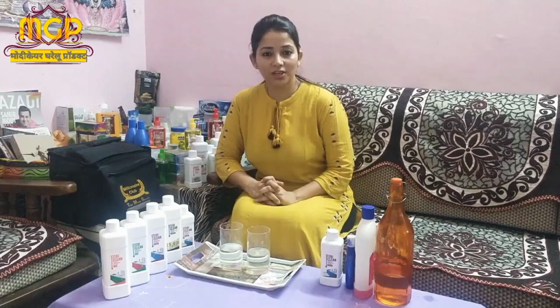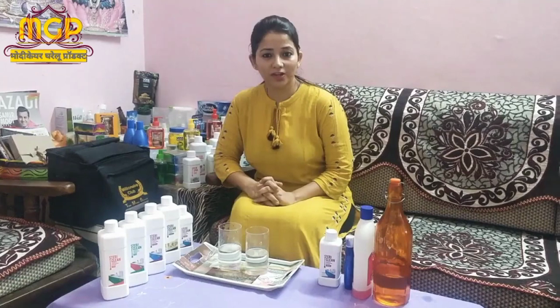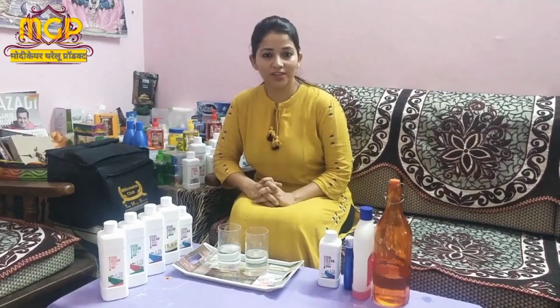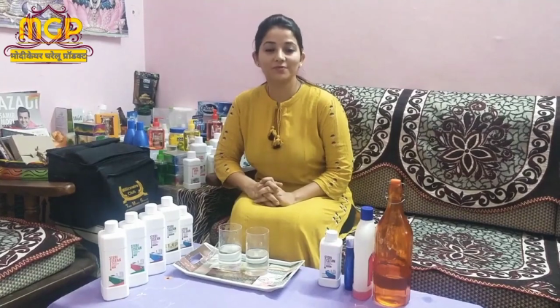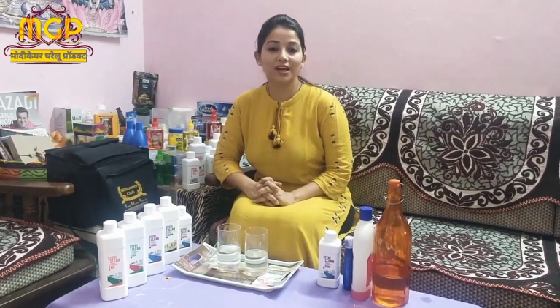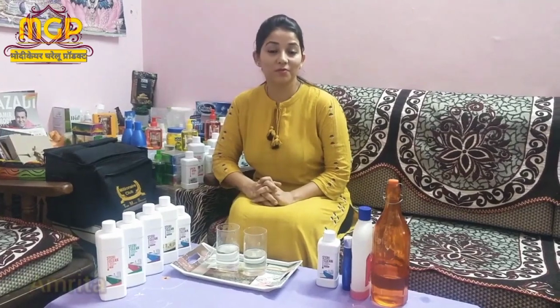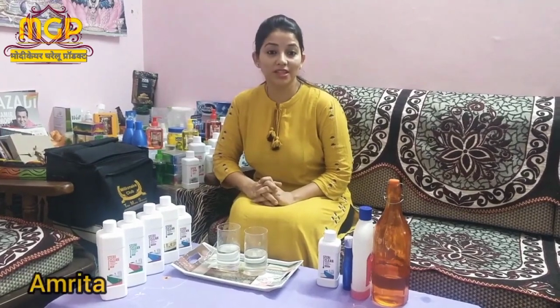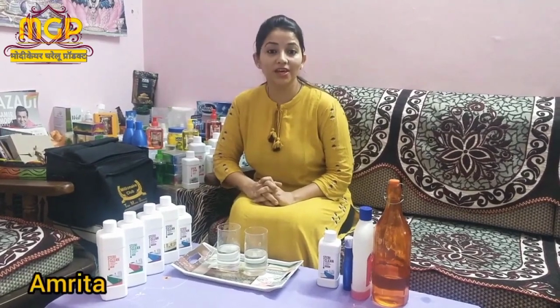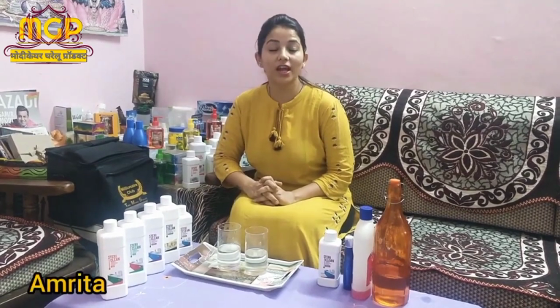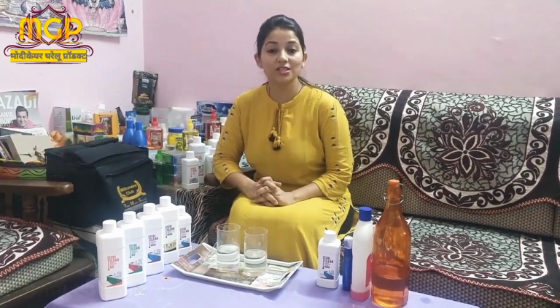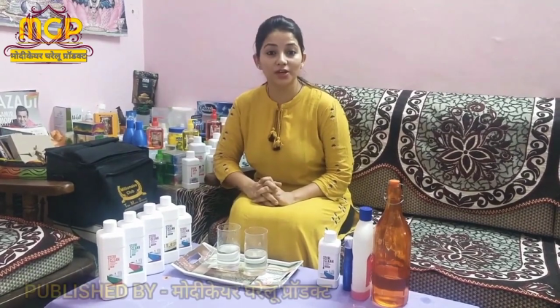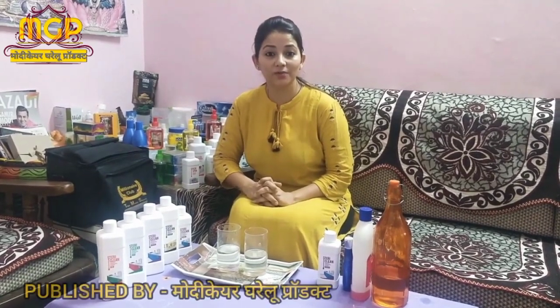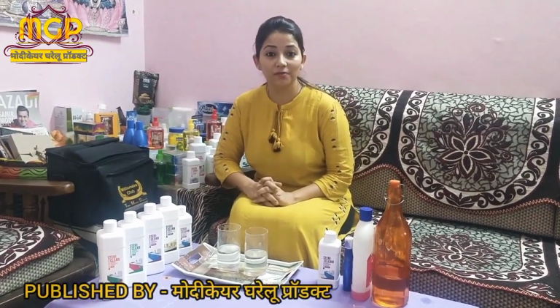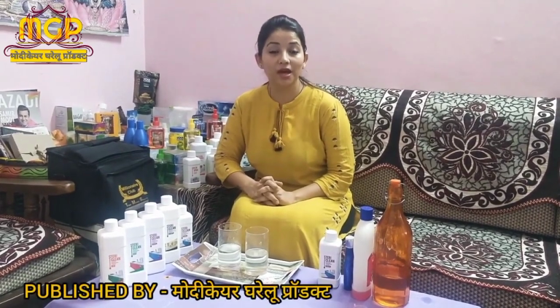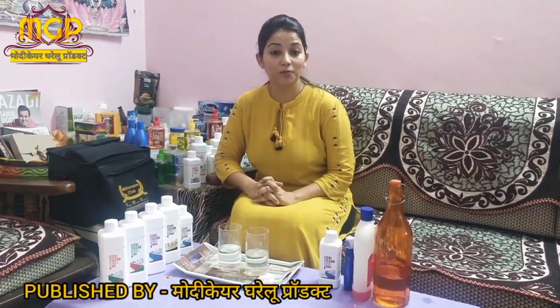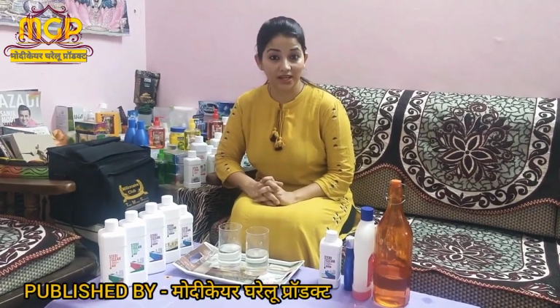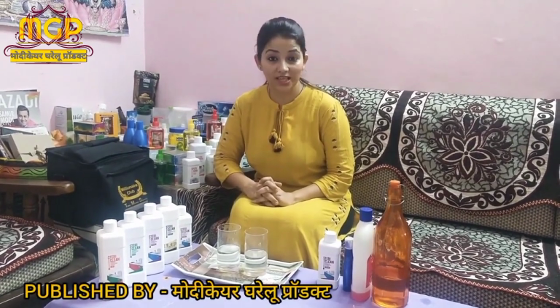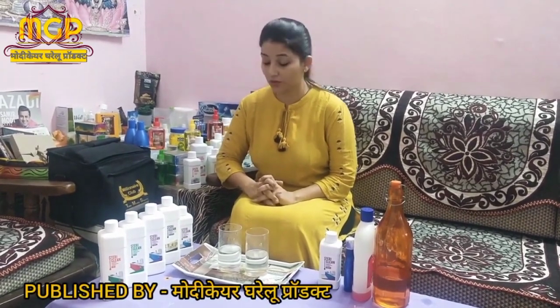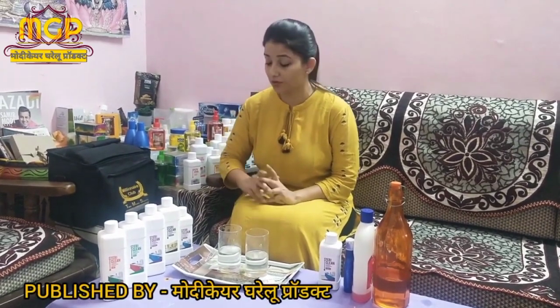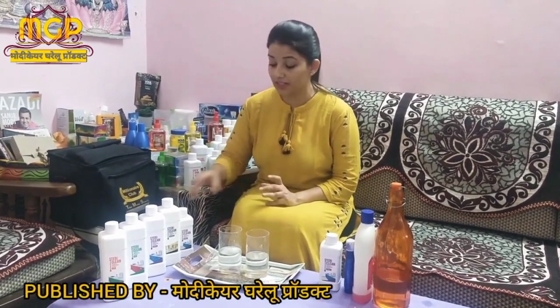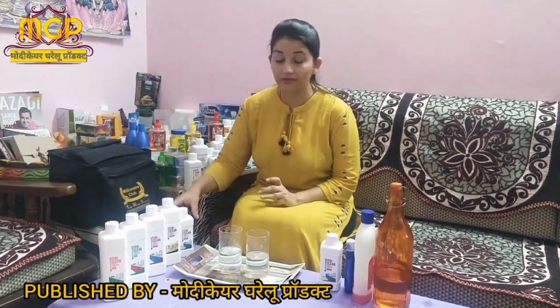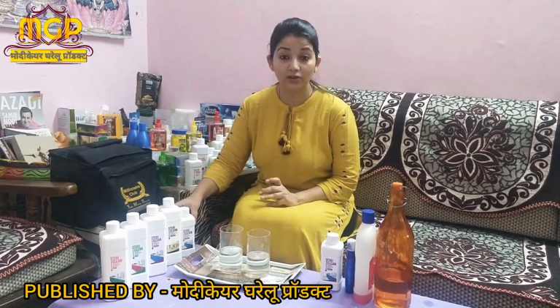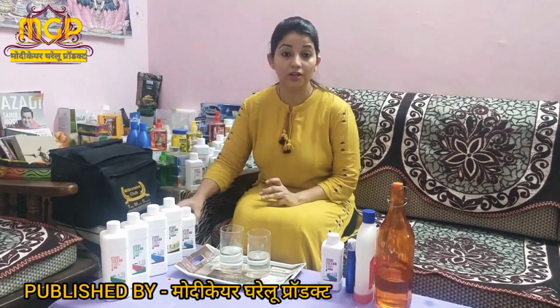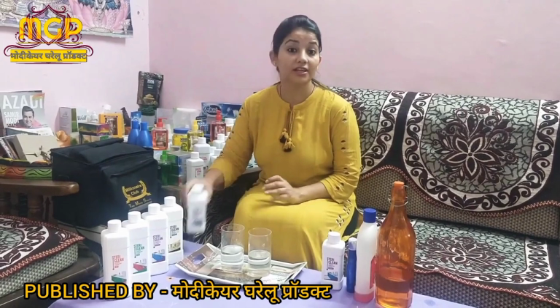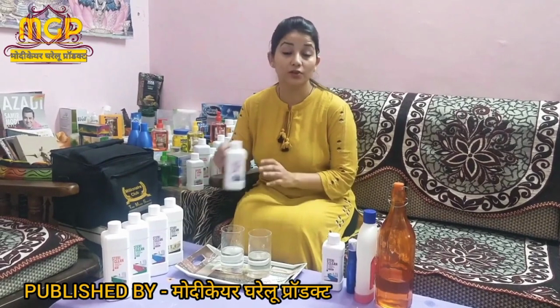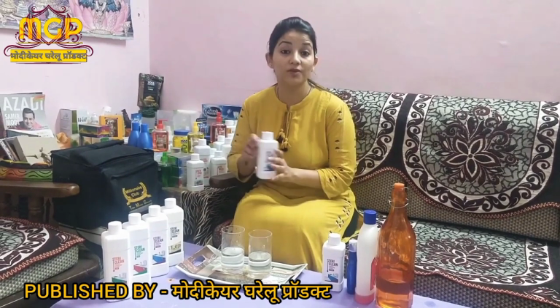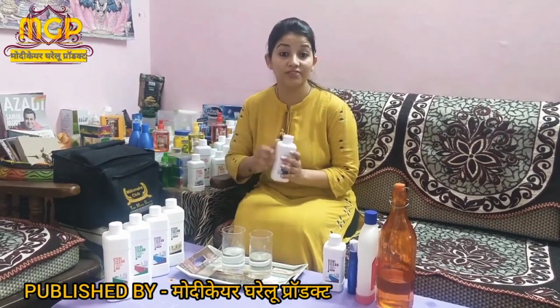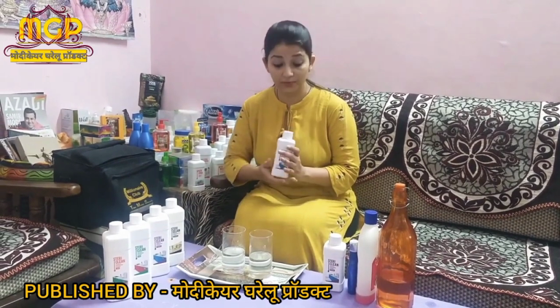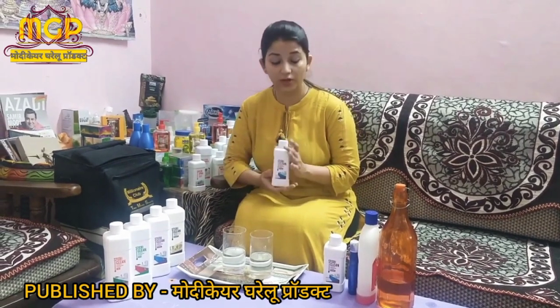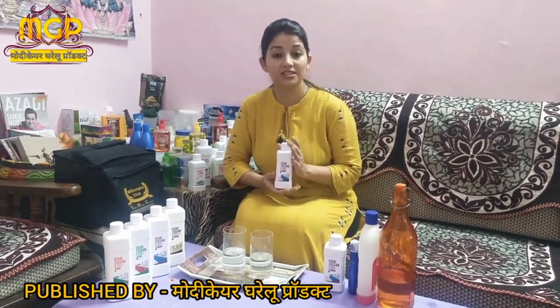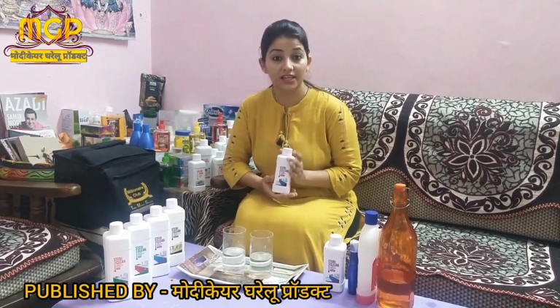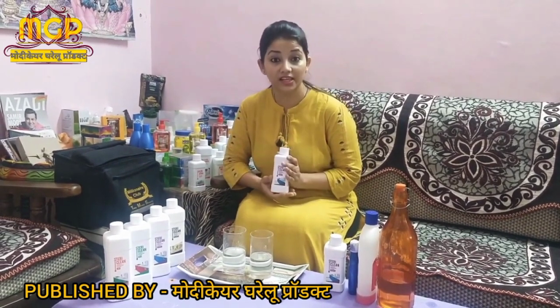Hello, my name is Amrita and today I am going to tell you about this product that is one of my favorite products, Steadiclean.